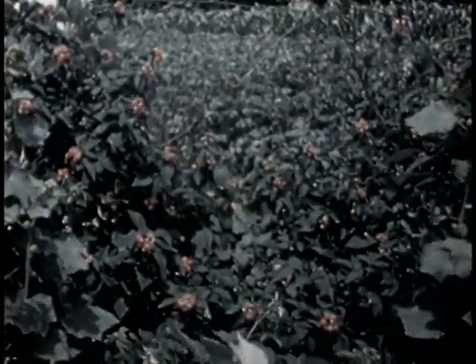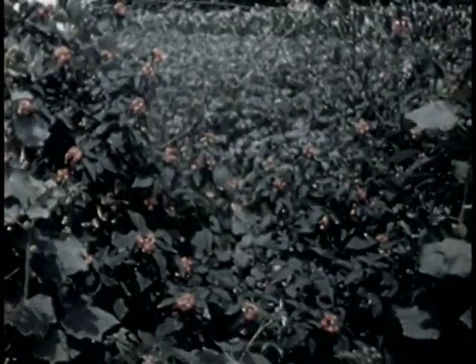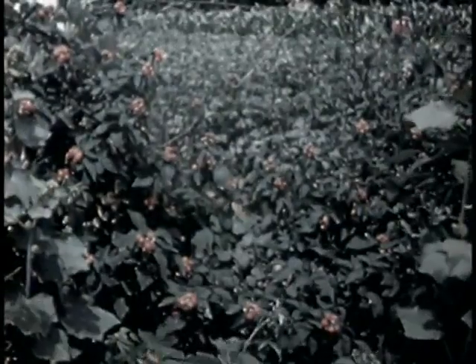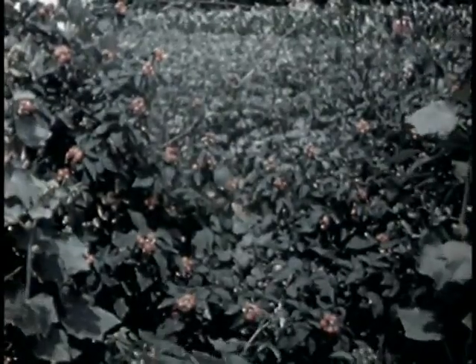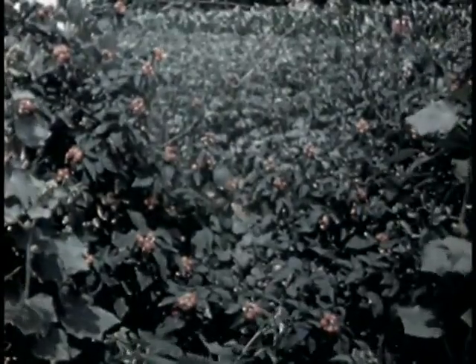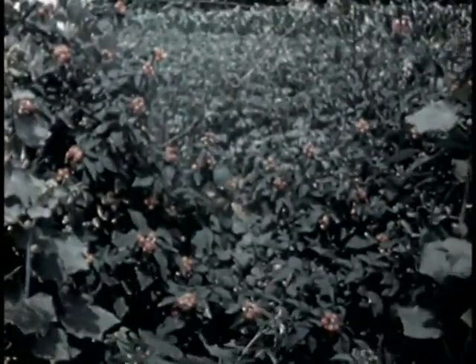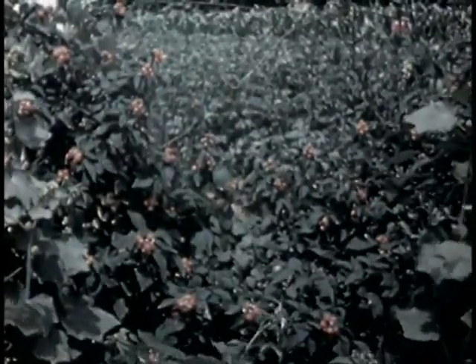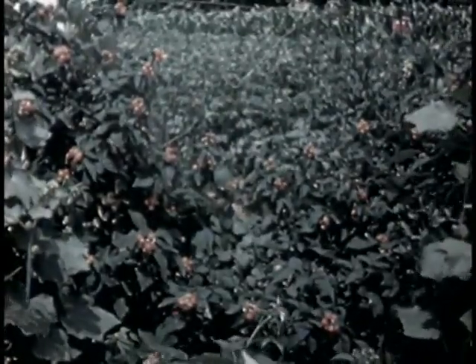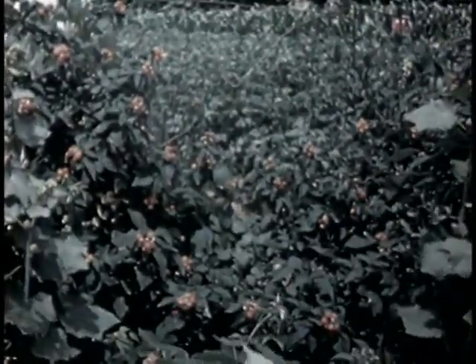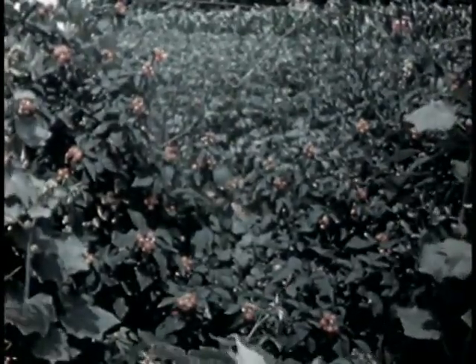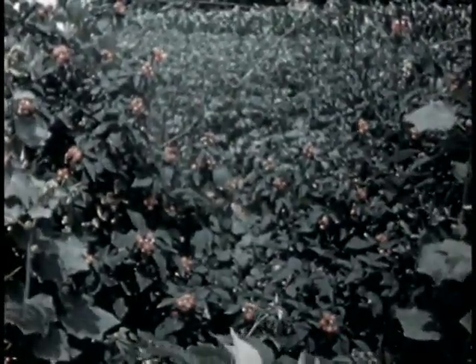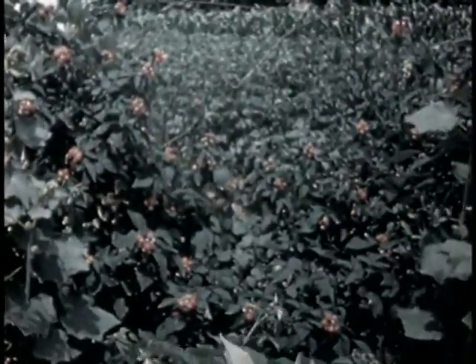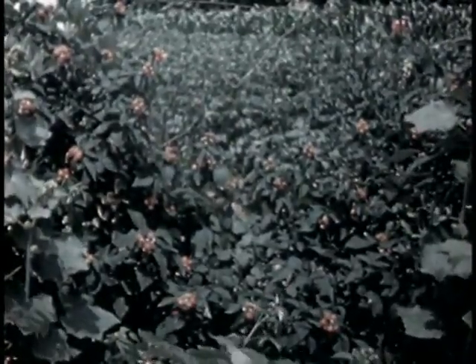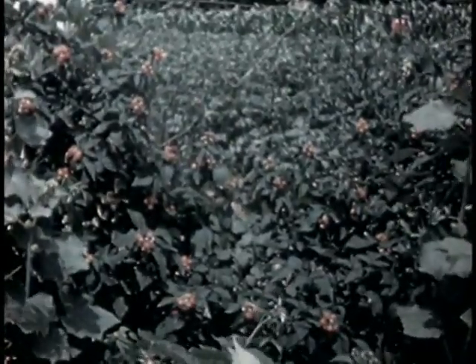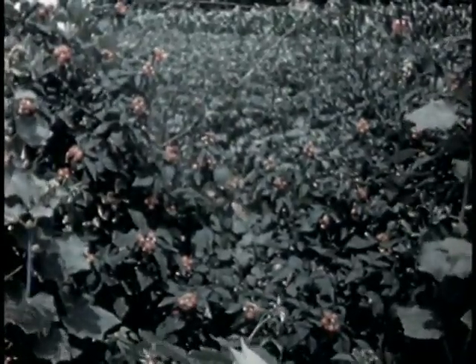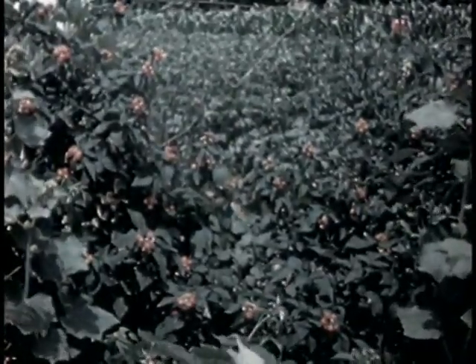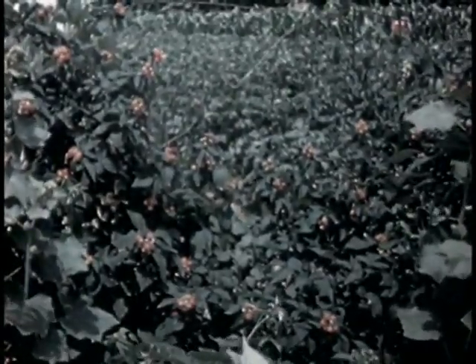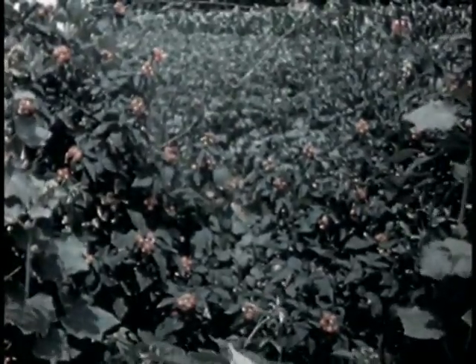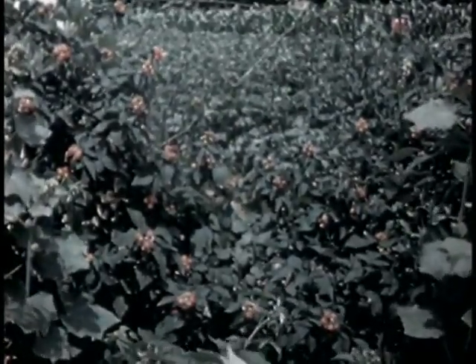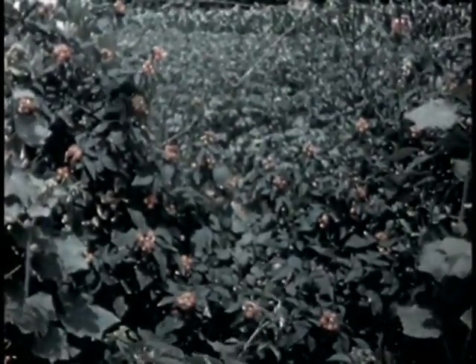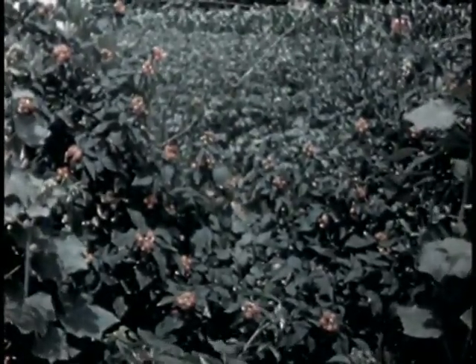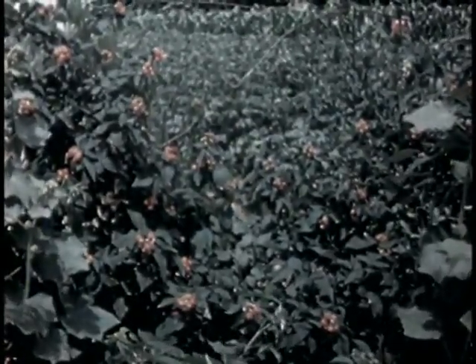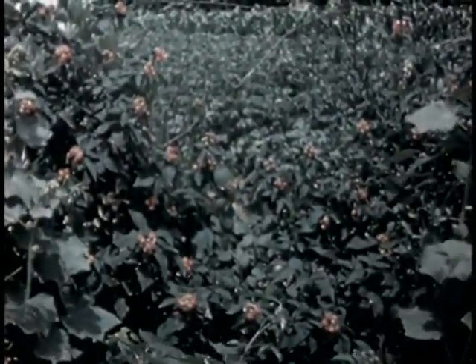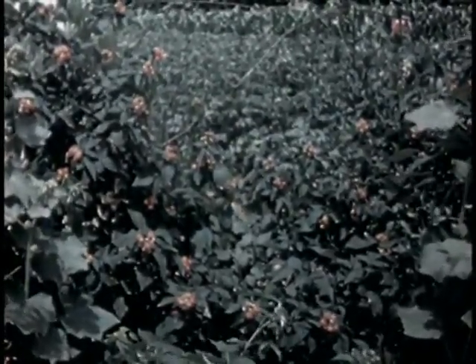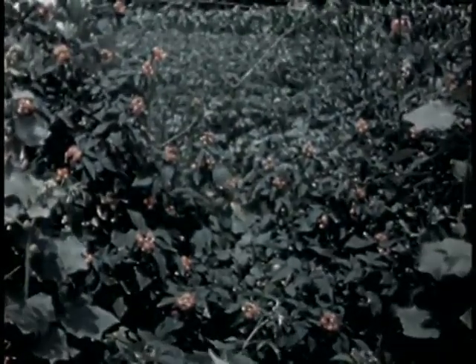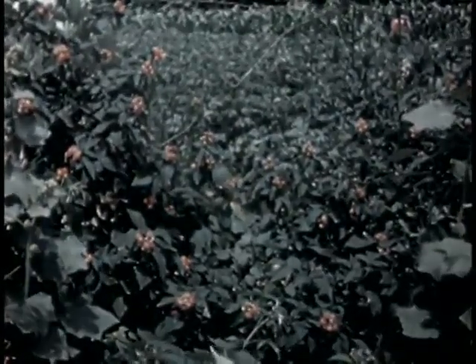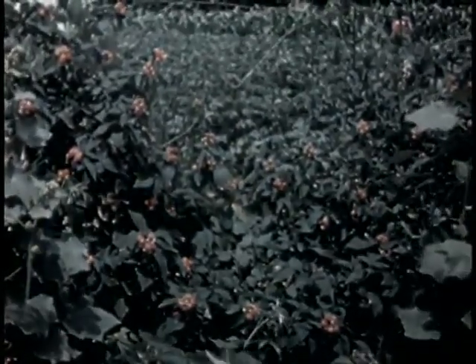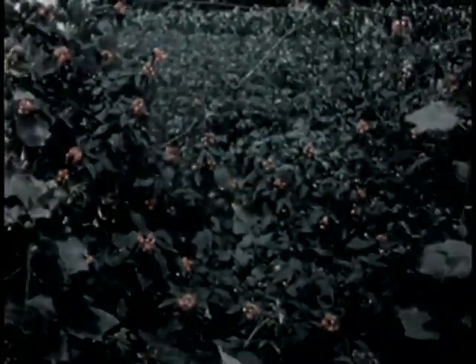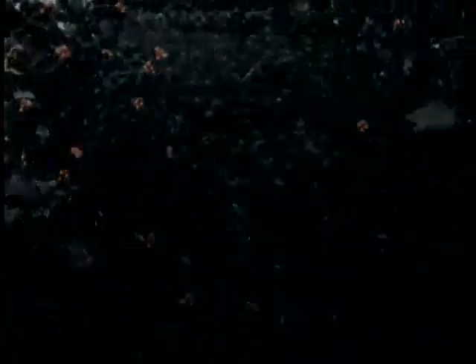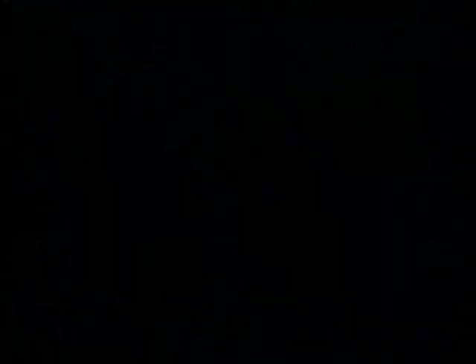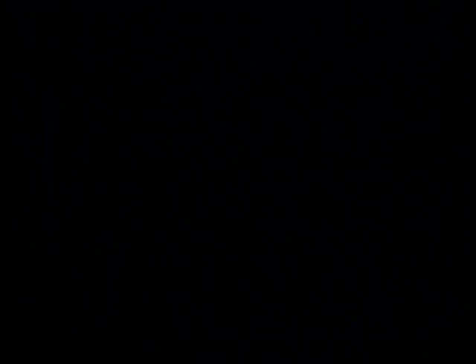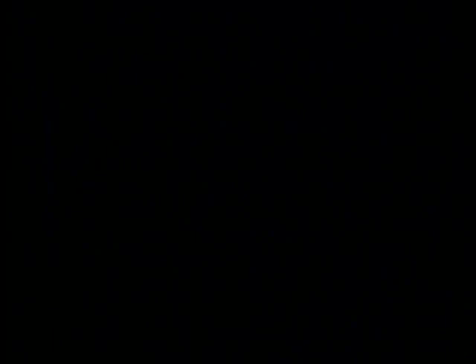Luscious raspberries are ripening. Such delicious small fruits should be in every victory garden.